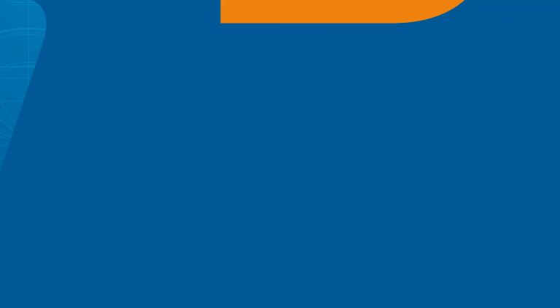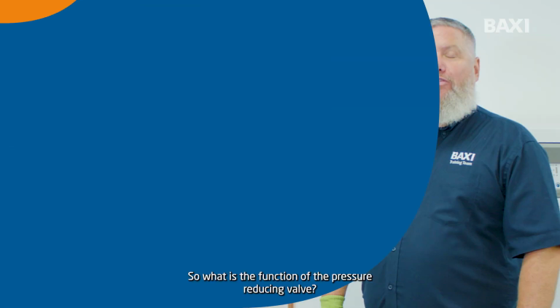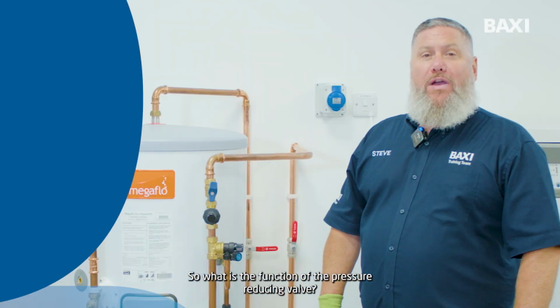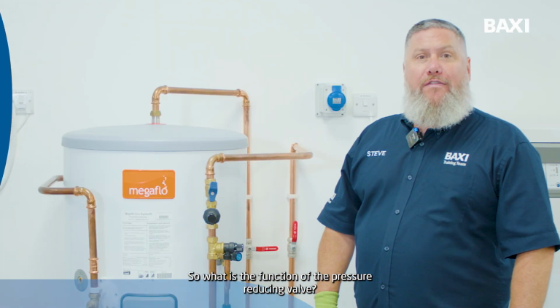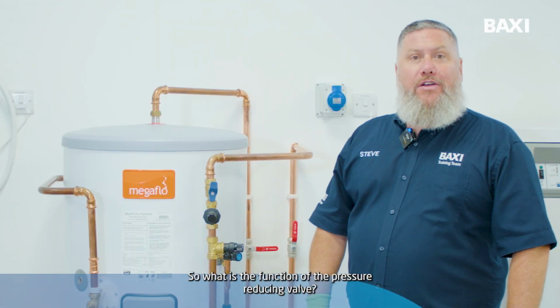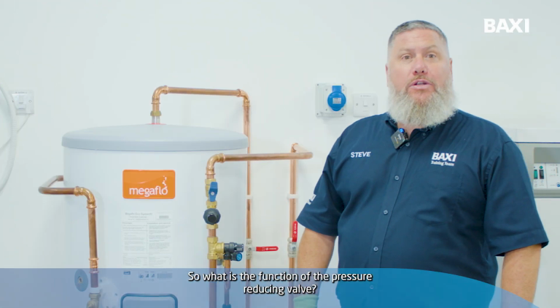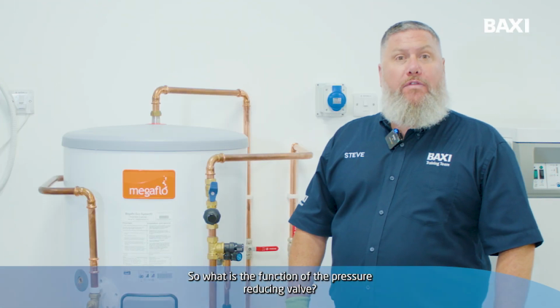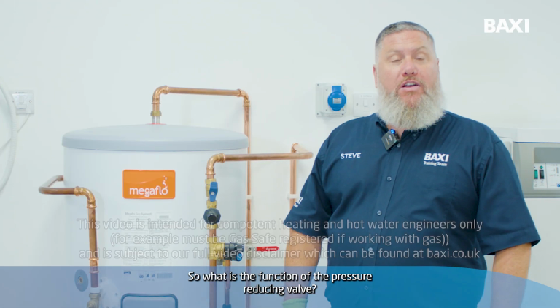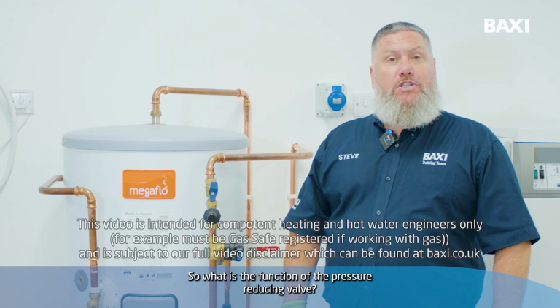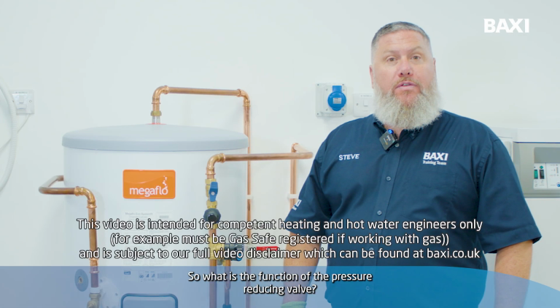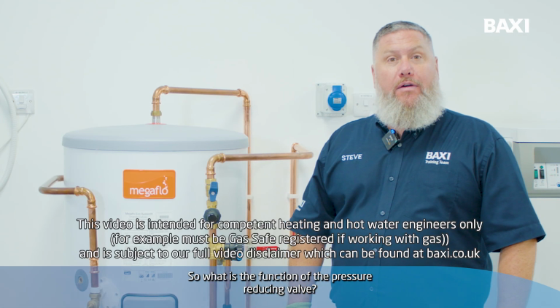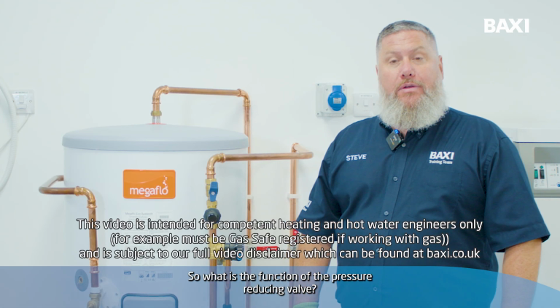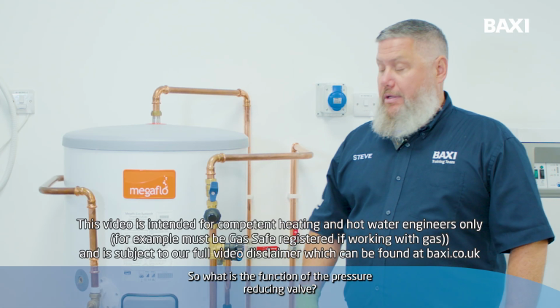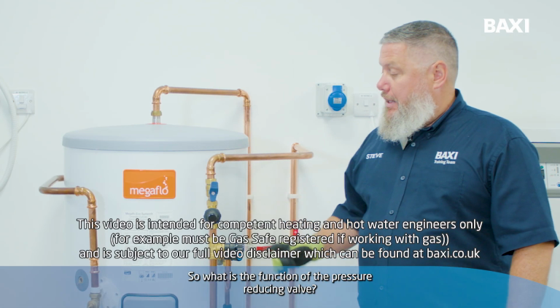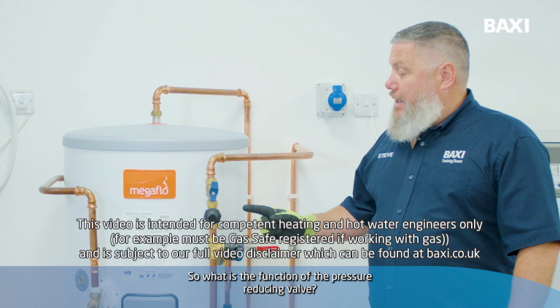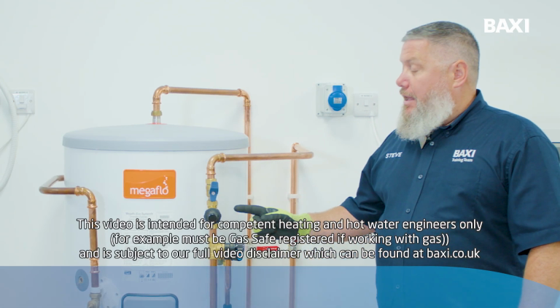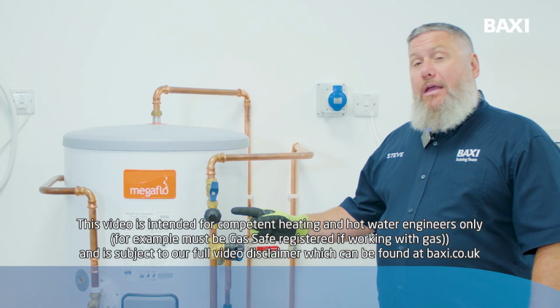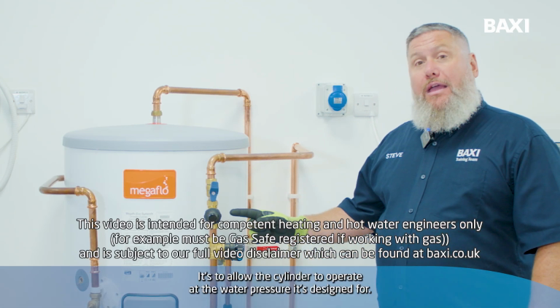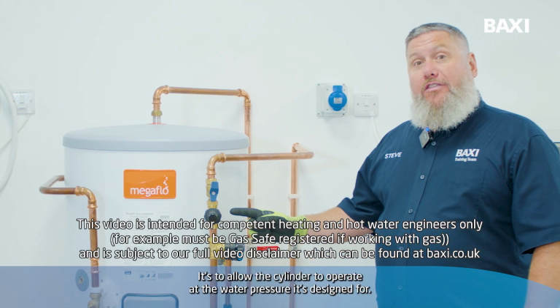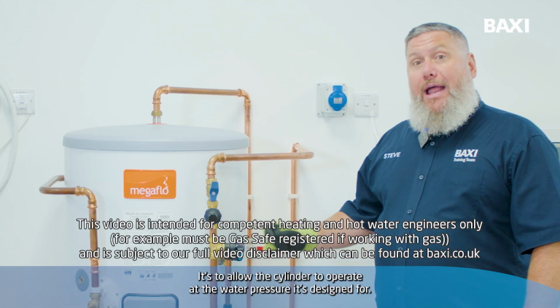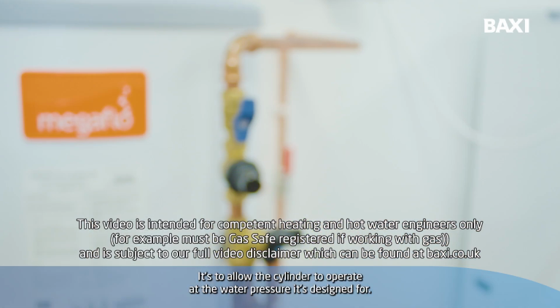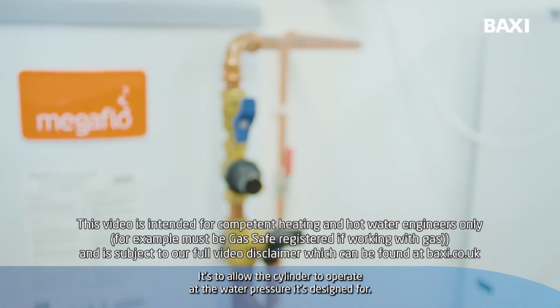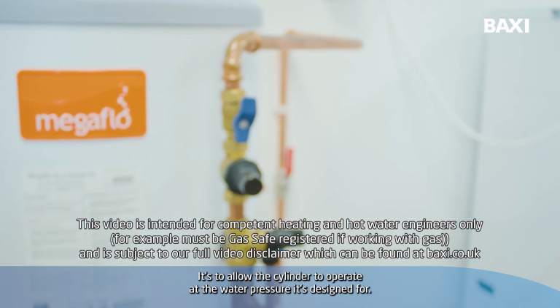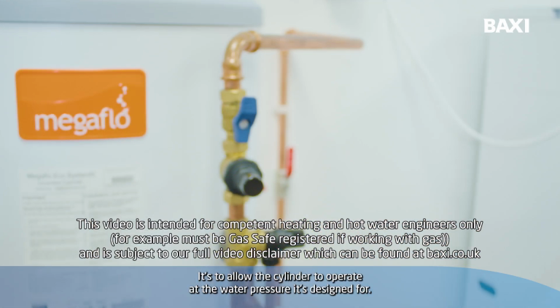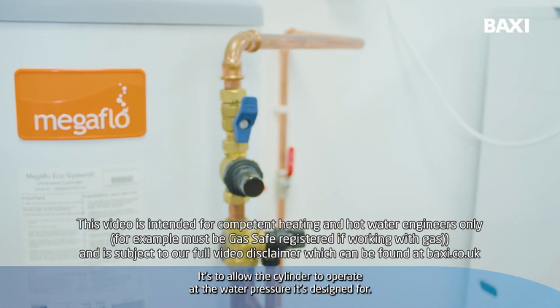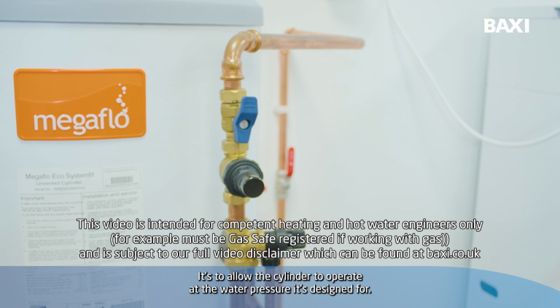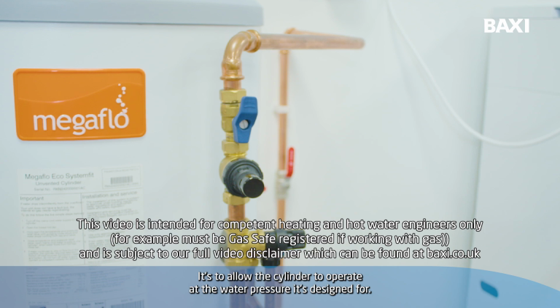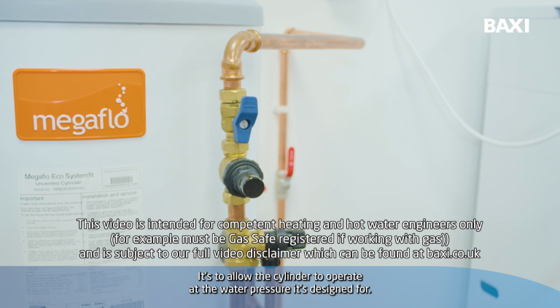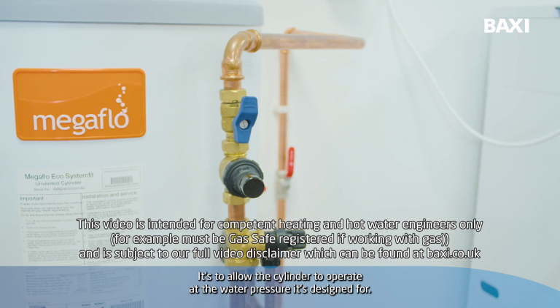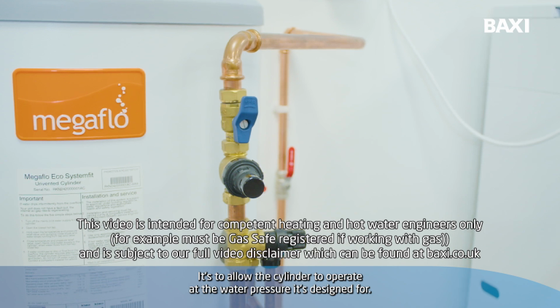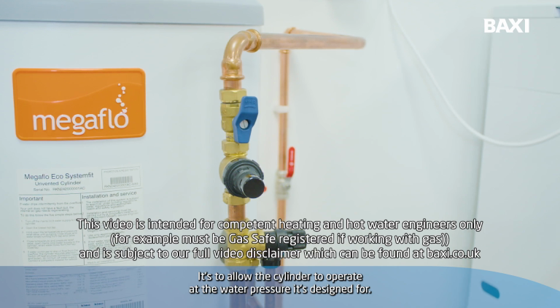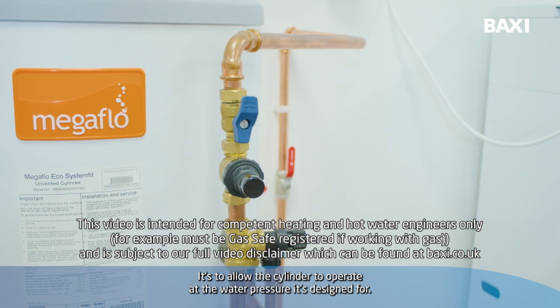So what is the function of the pressure reducing valve? It's to allow the cylinder to operate at the water pressures it's designed for.